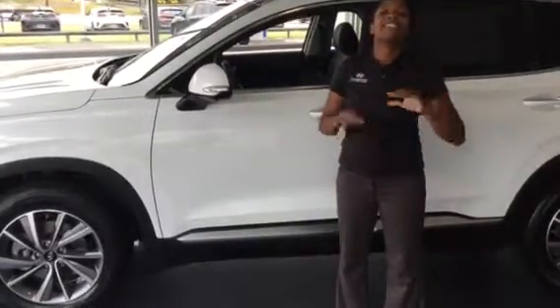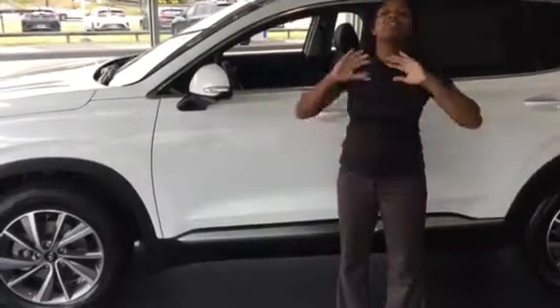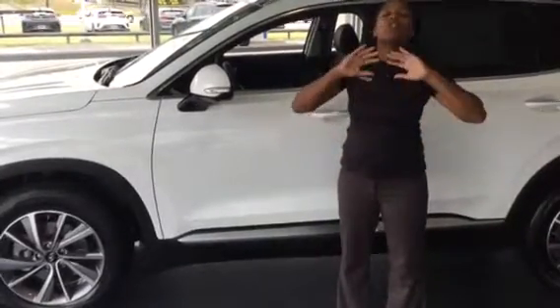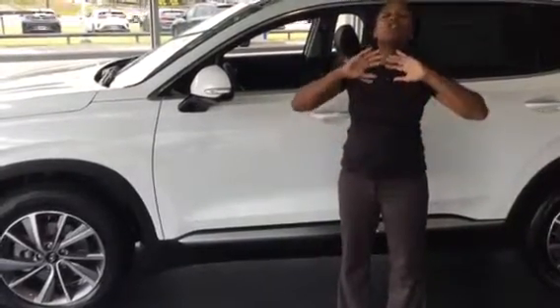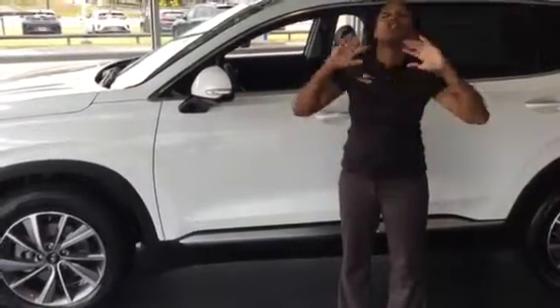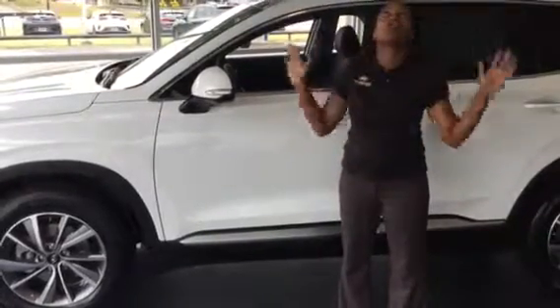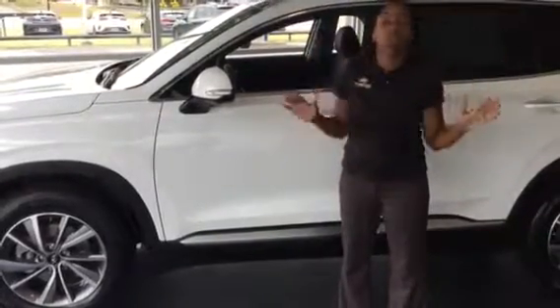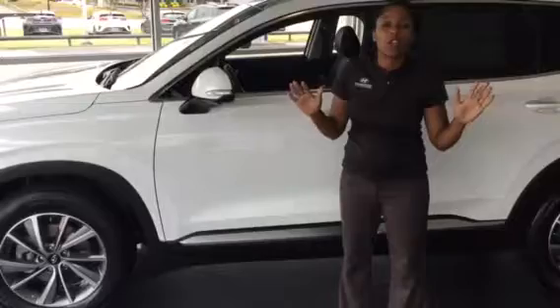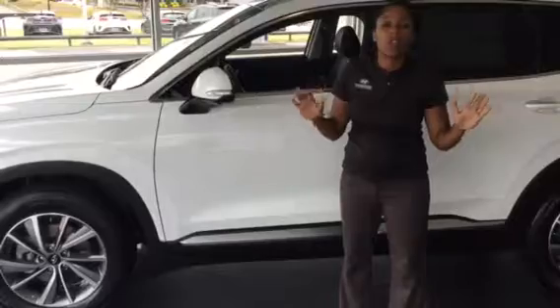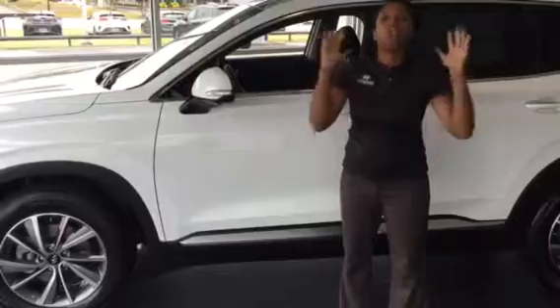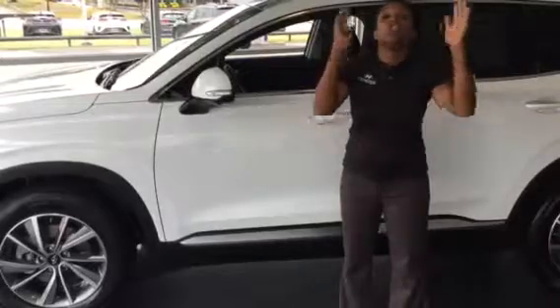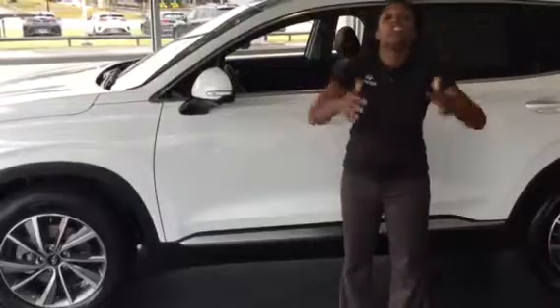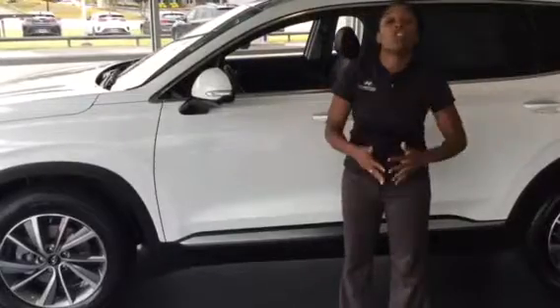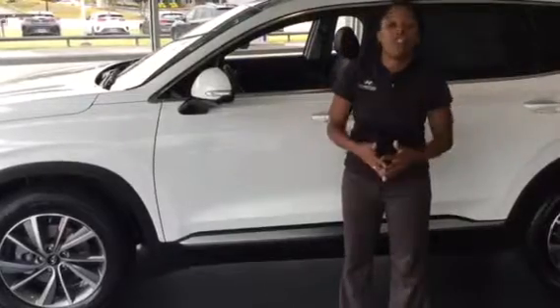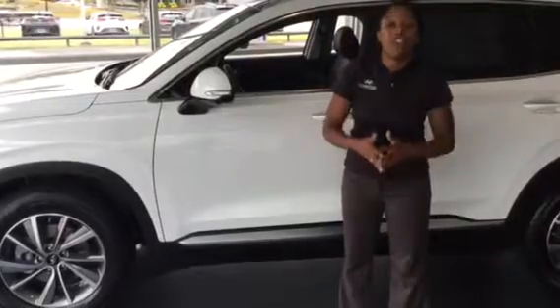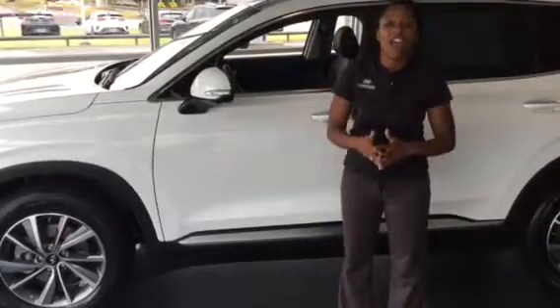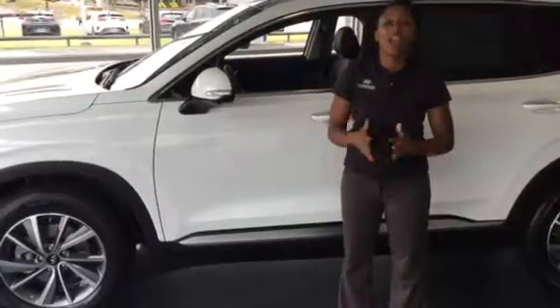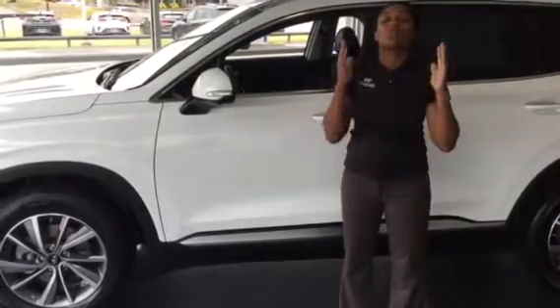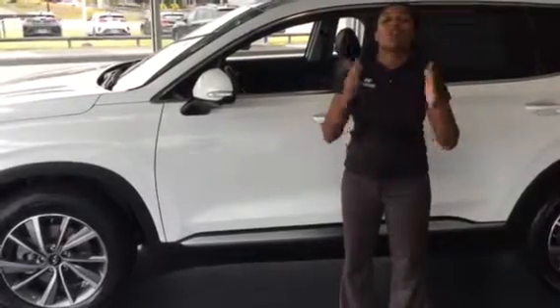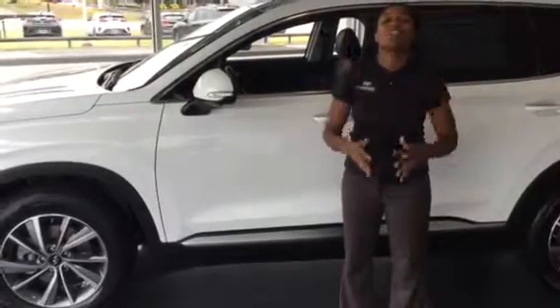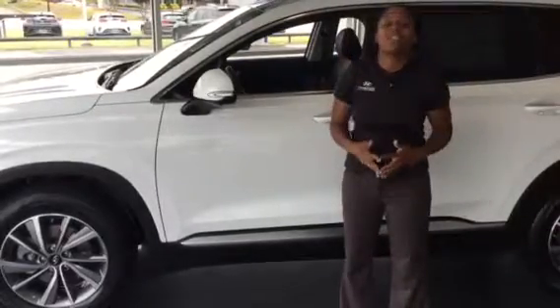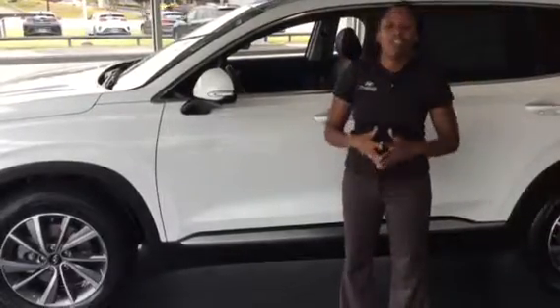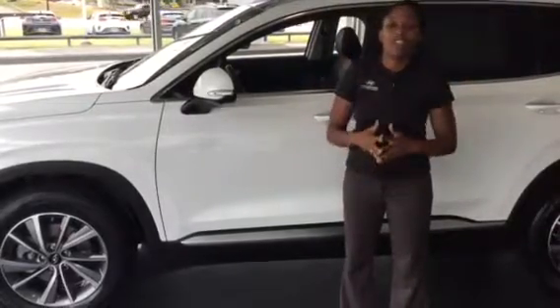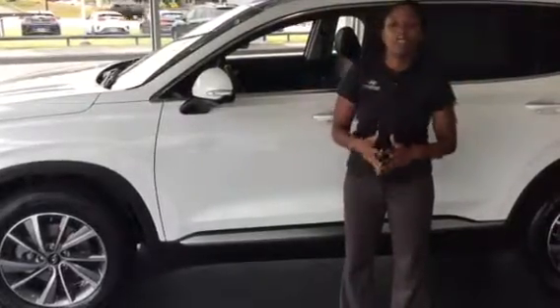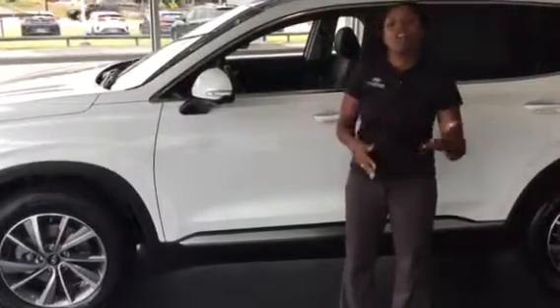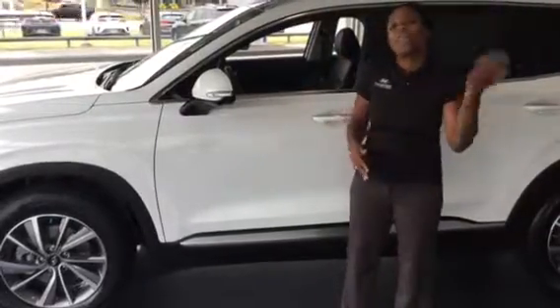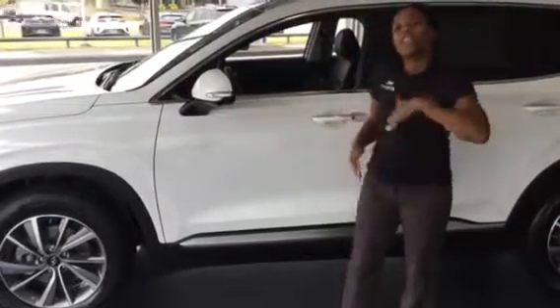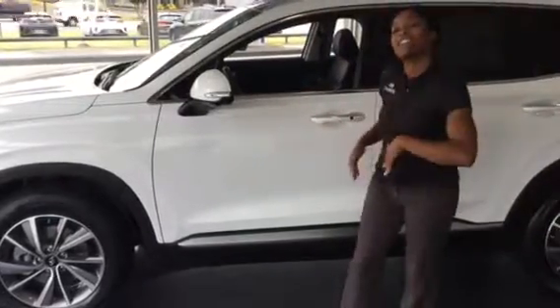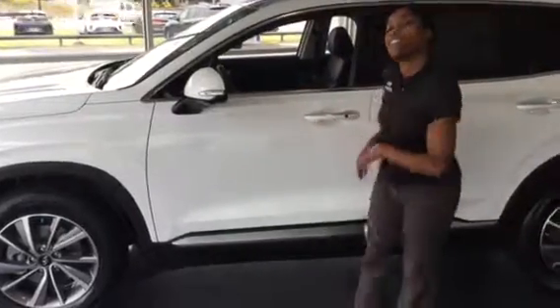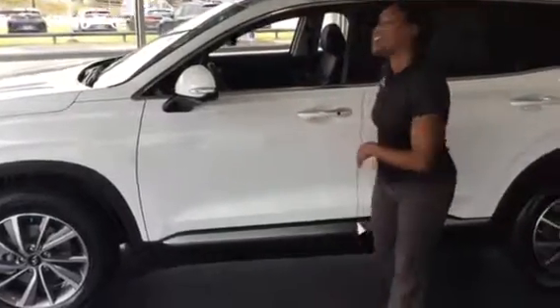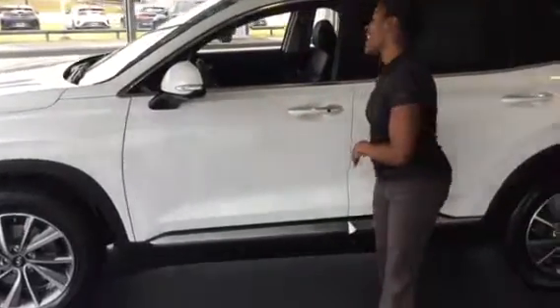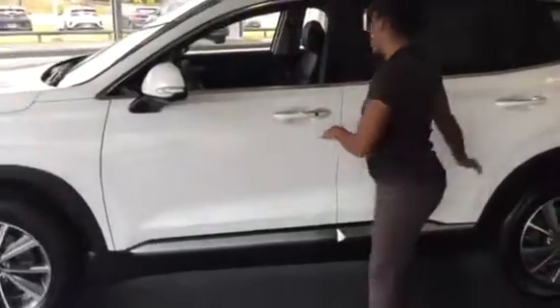Listen, this vehicle is so well equipped. You're going to get a great value as well as a great vehicle. Come on in, let's take a look at it.